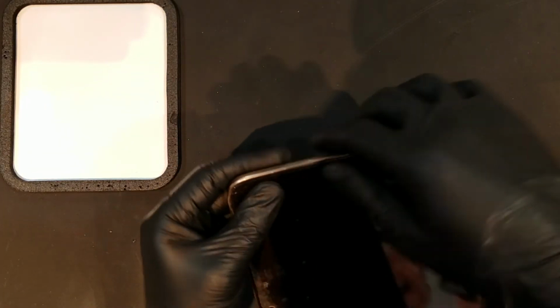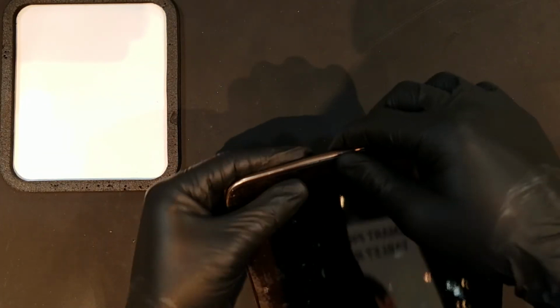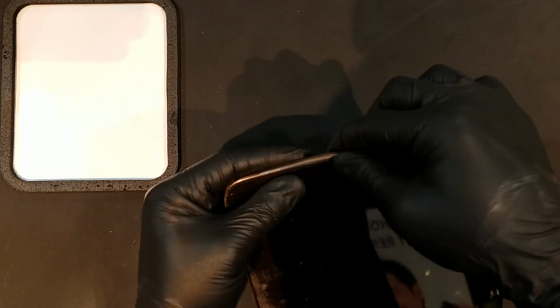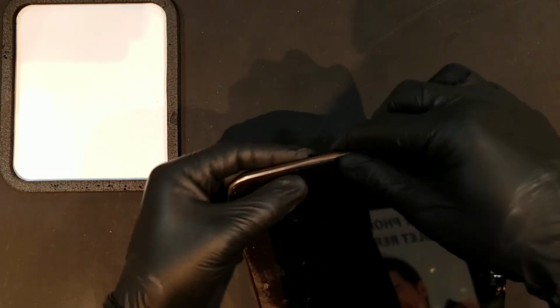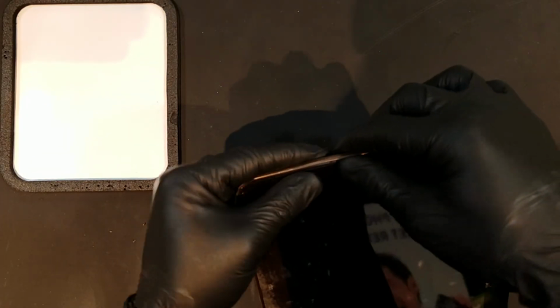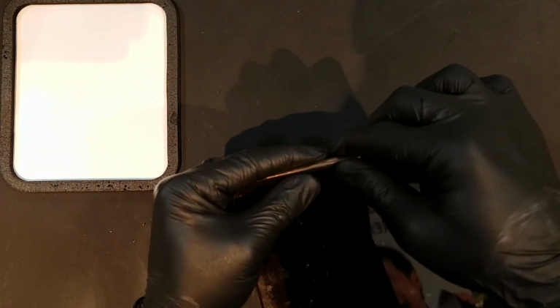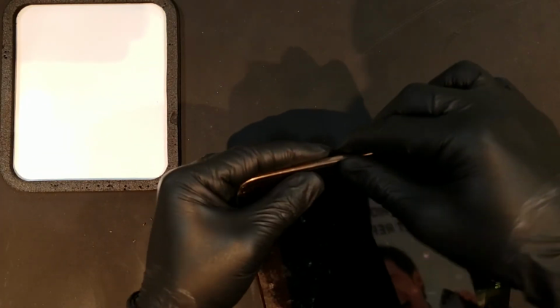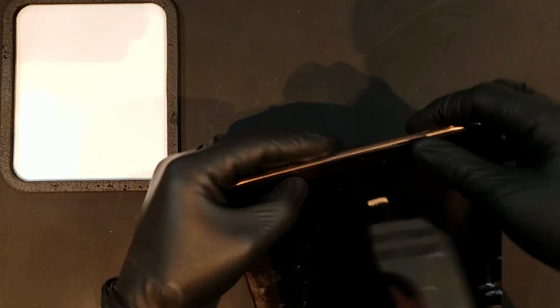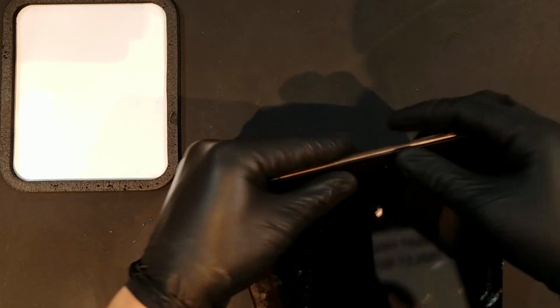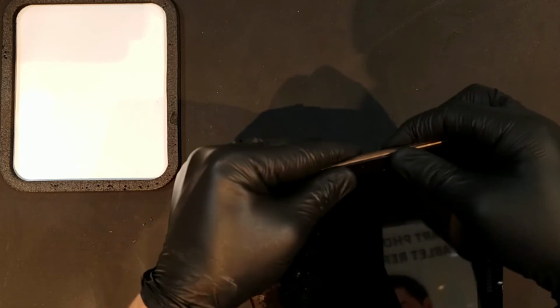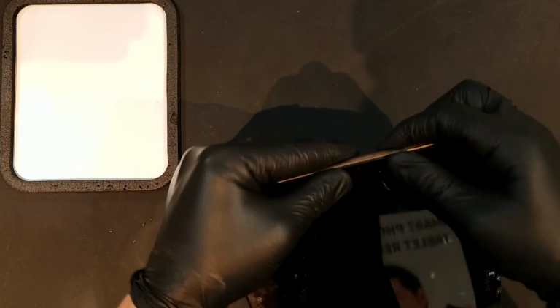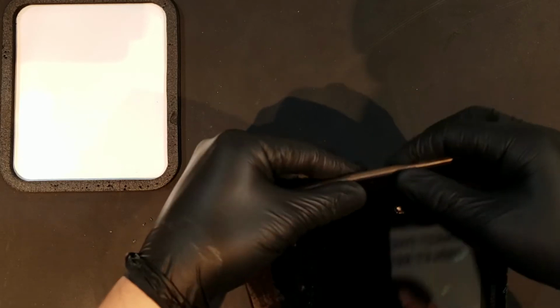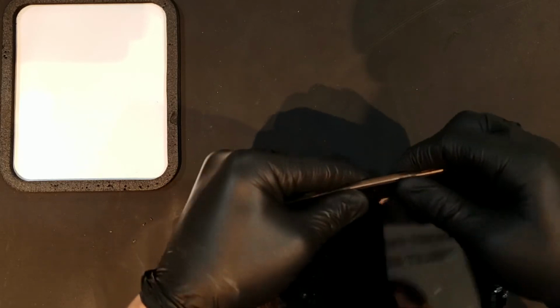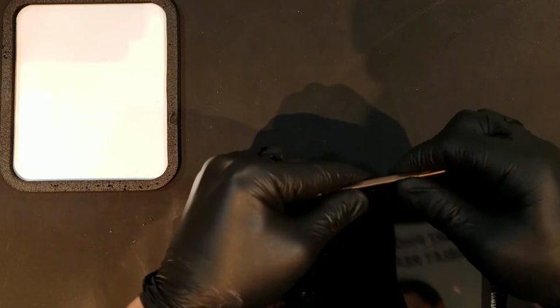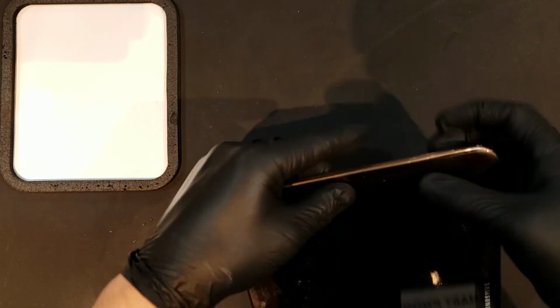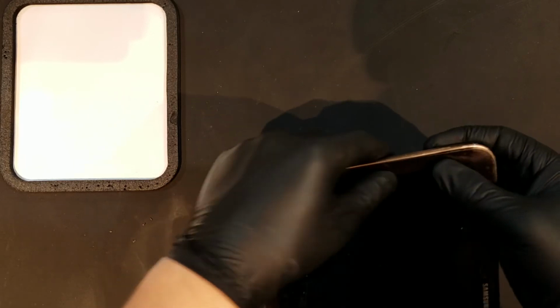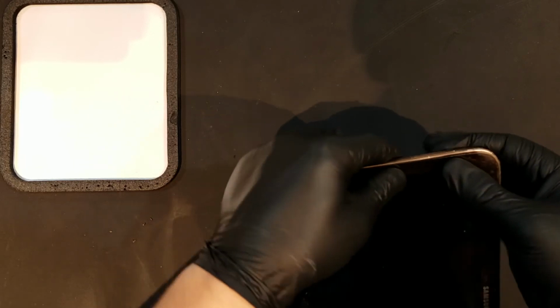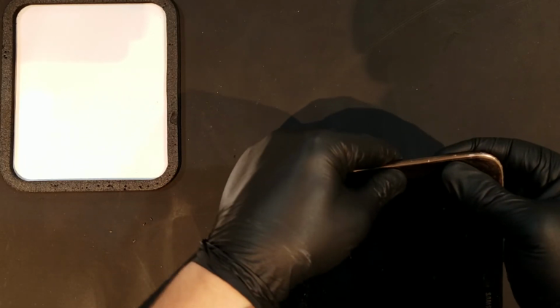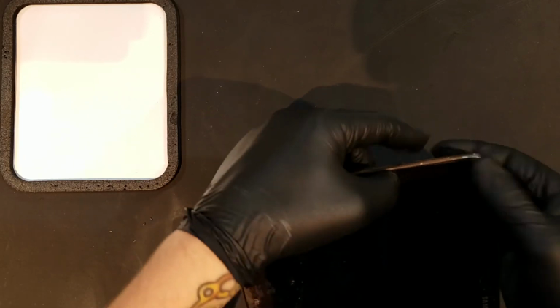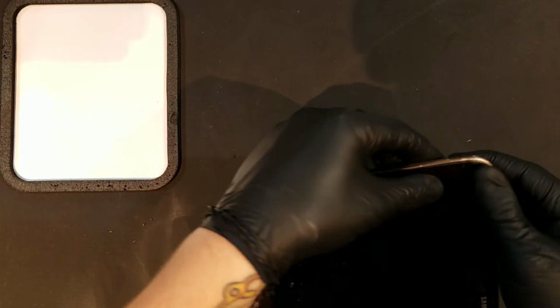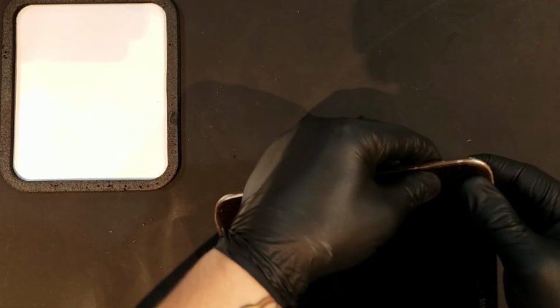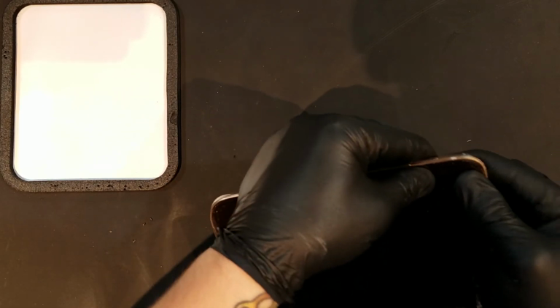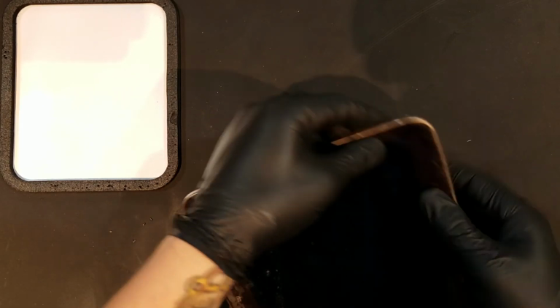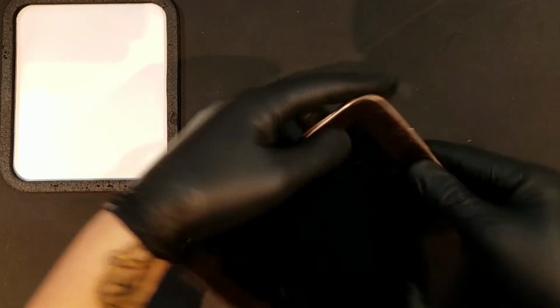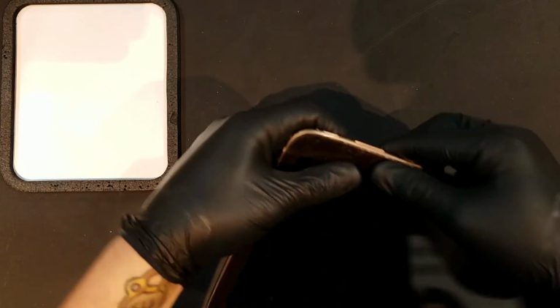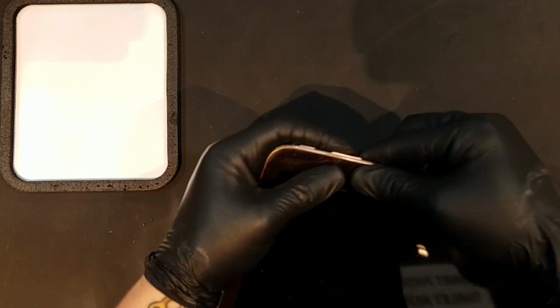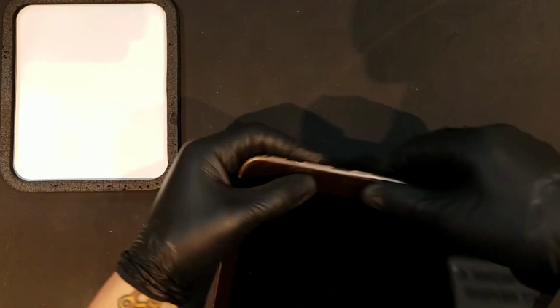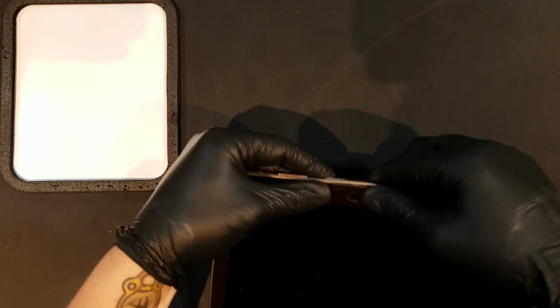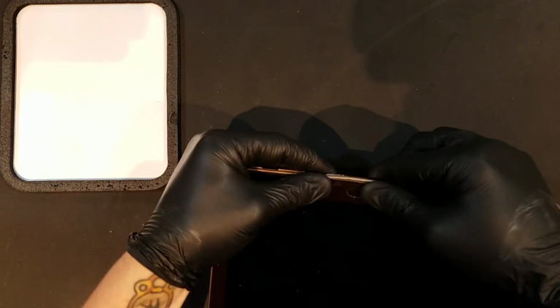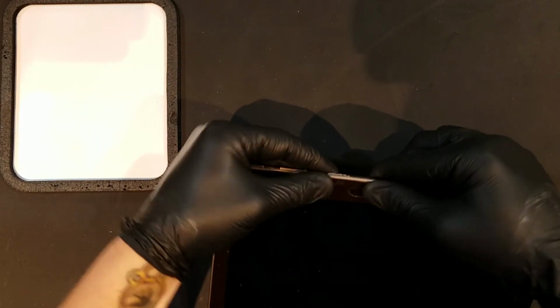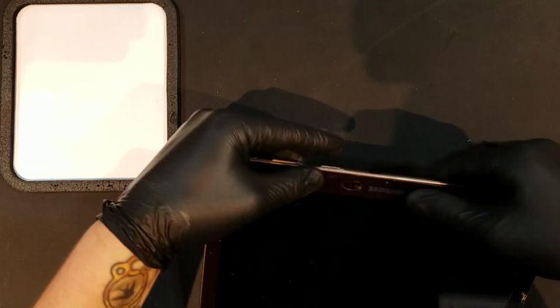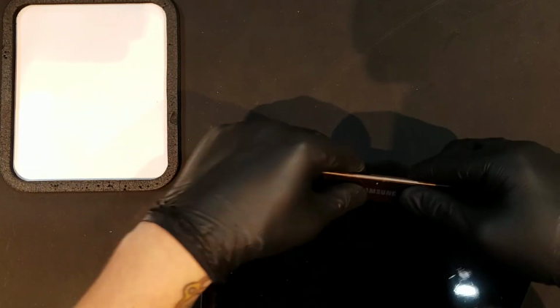When replacing the back housing, you'll want to work your way around all sides of the tablet, making sure to fasten every clip, finishing the repair.